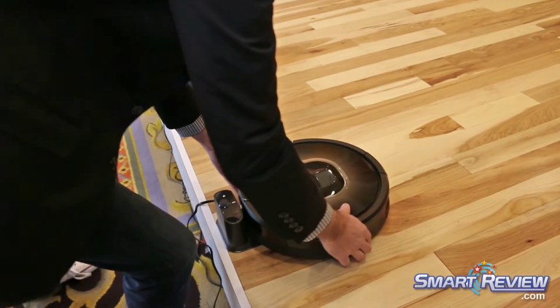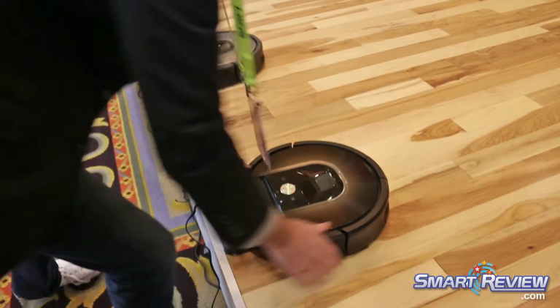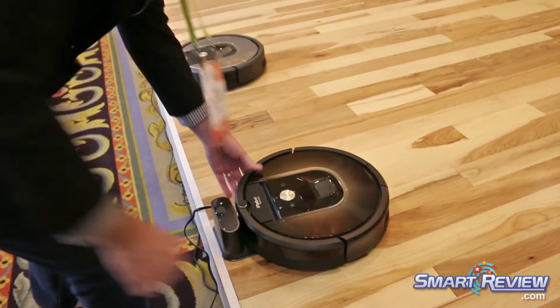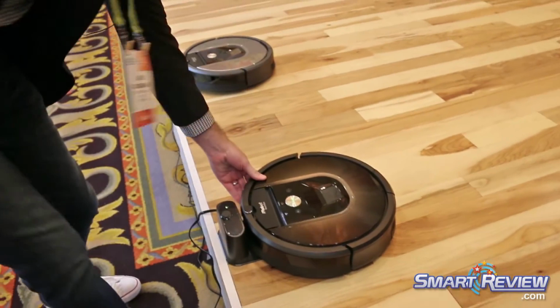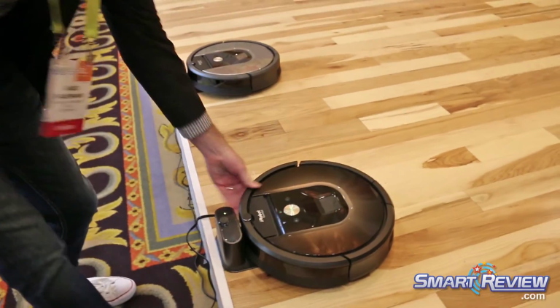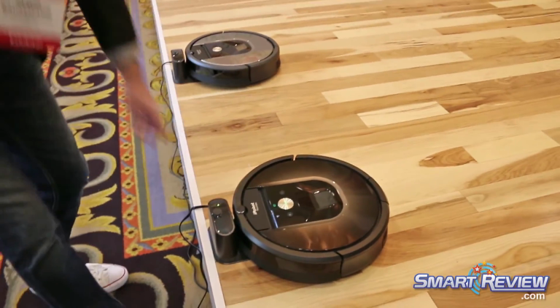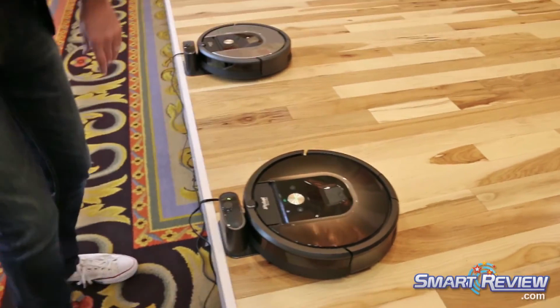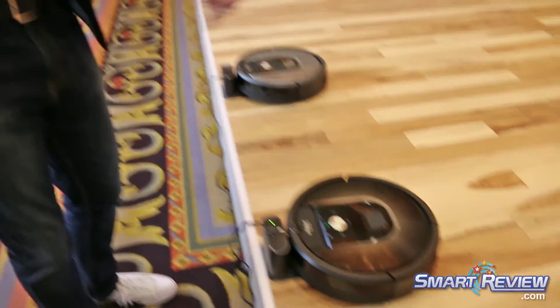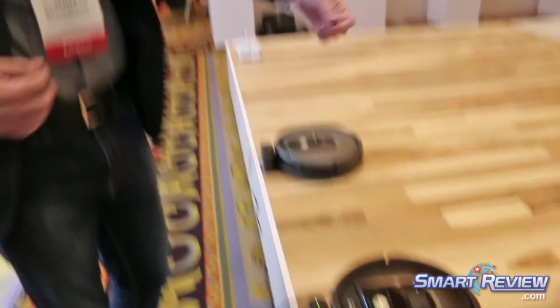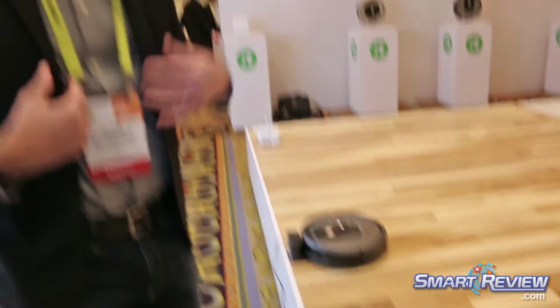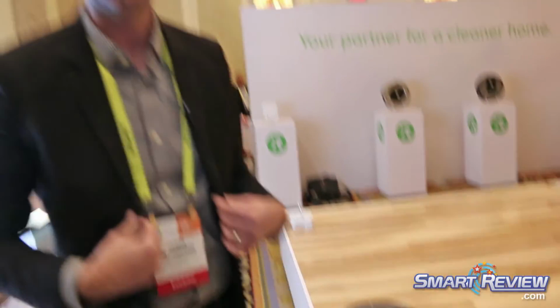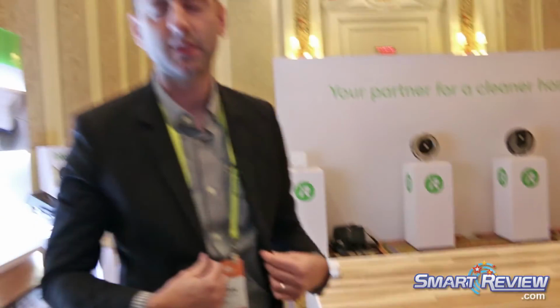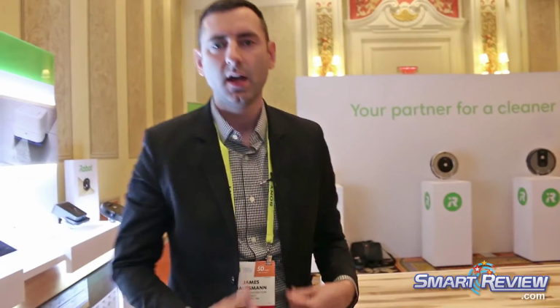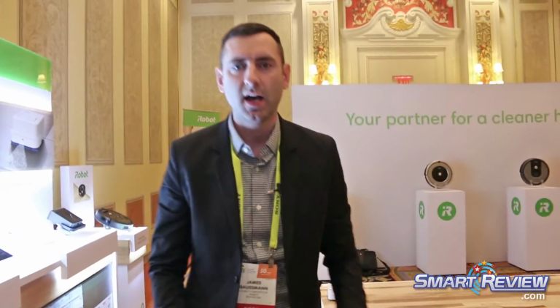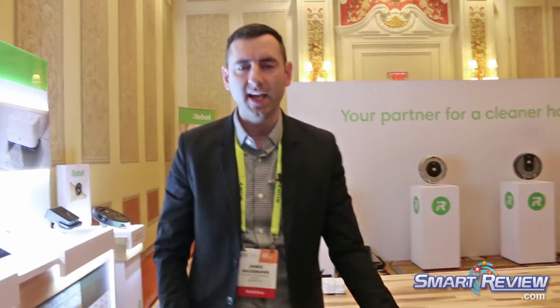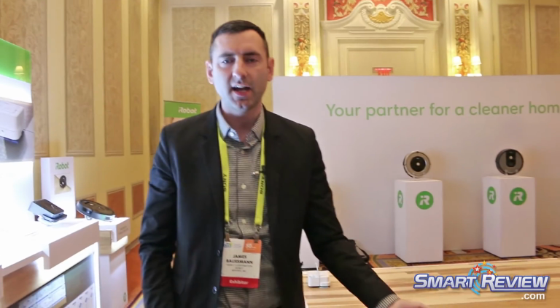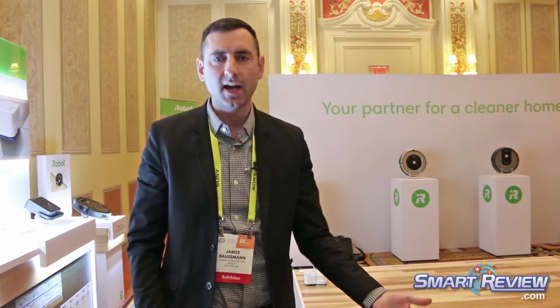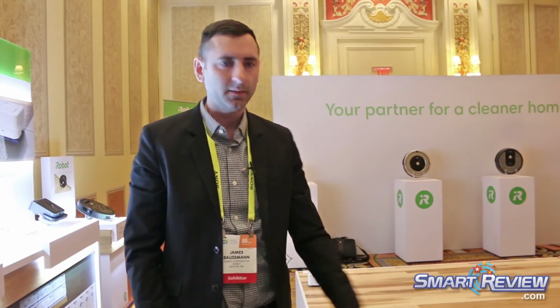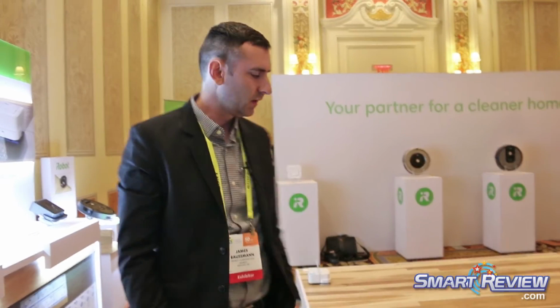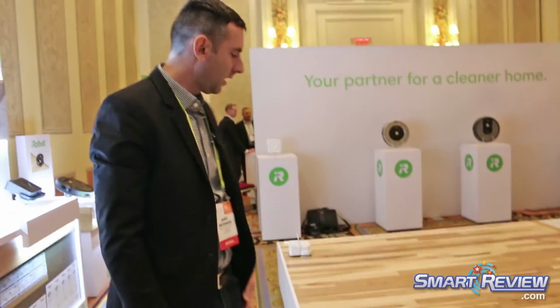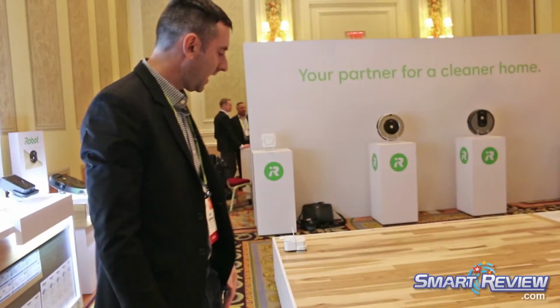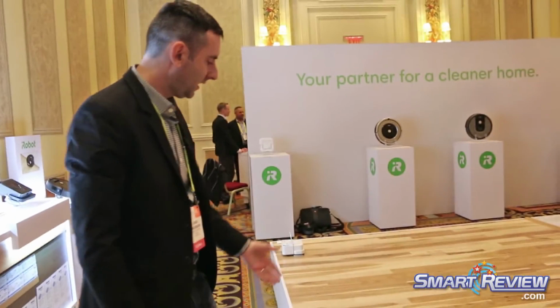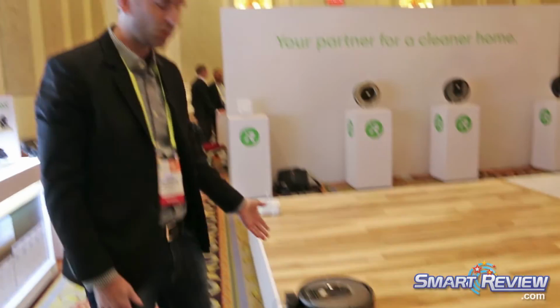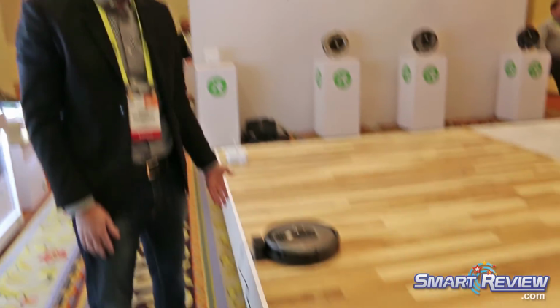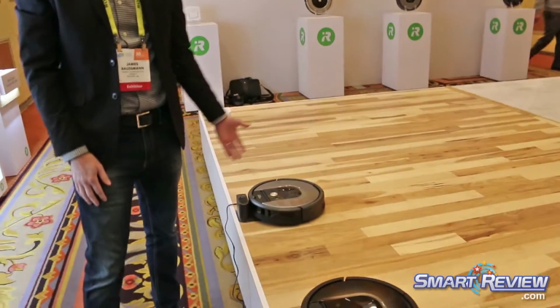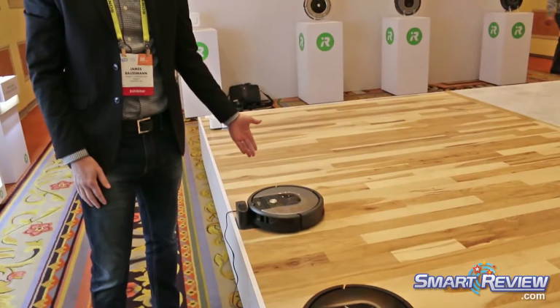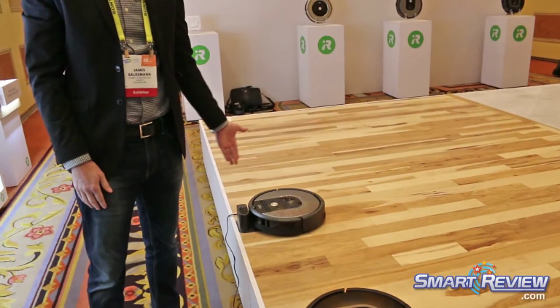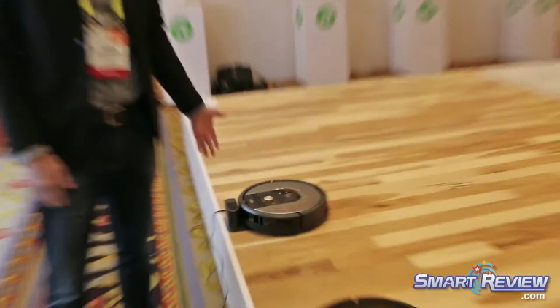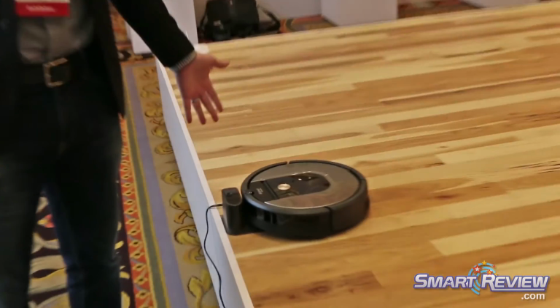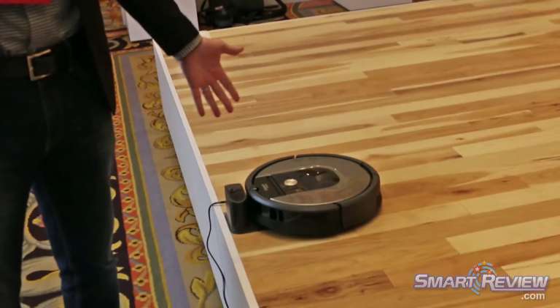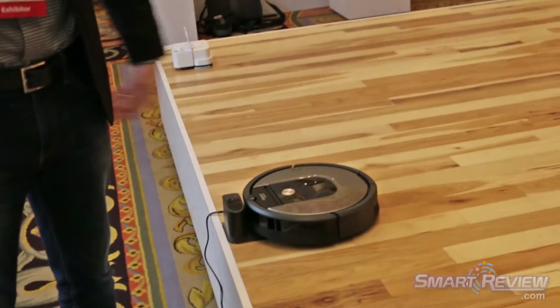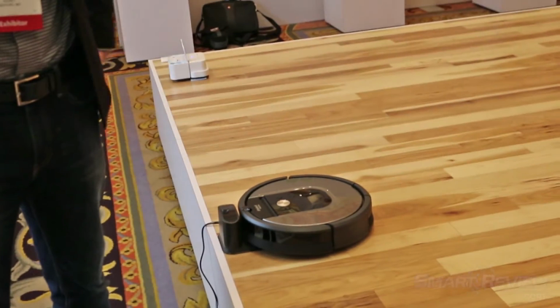The Roomba 980 is $899 and the Roomba 960 starts at $699.